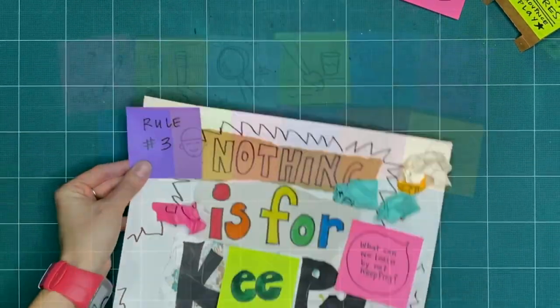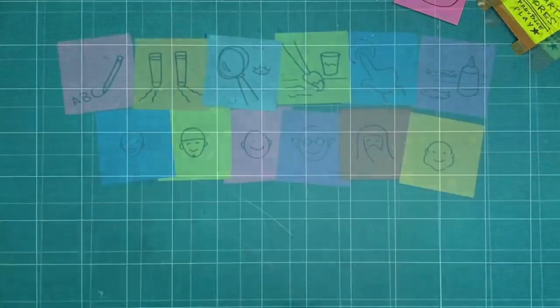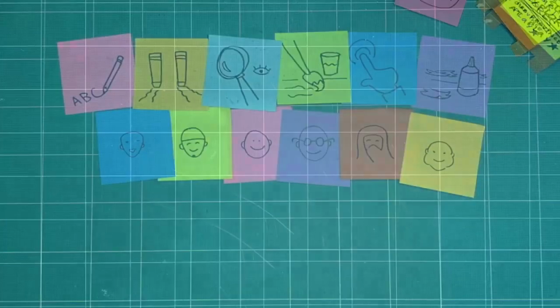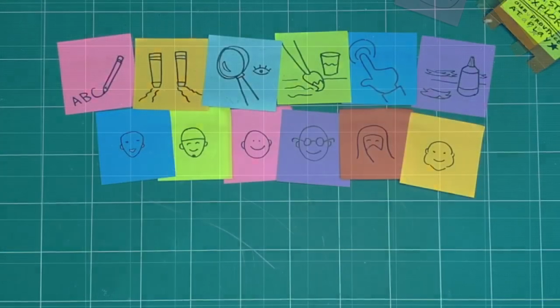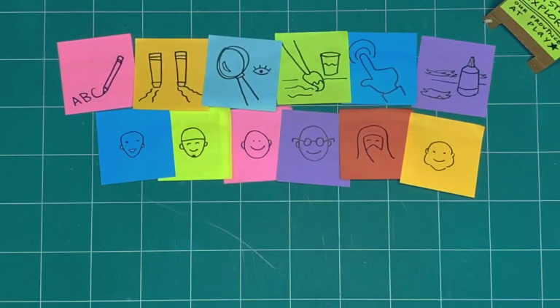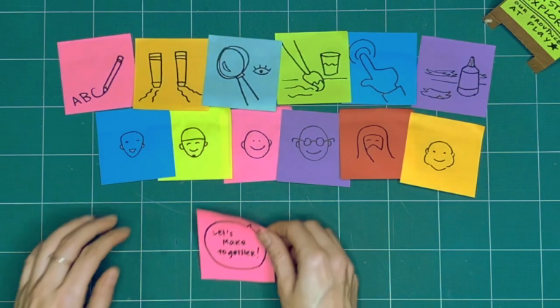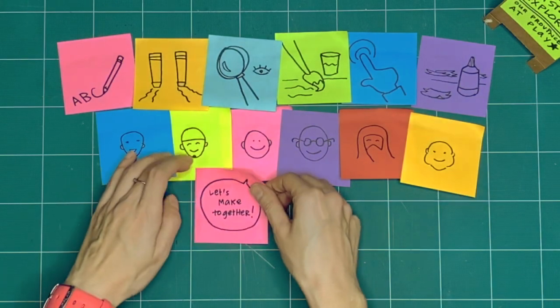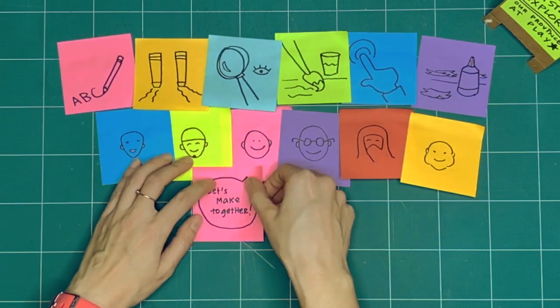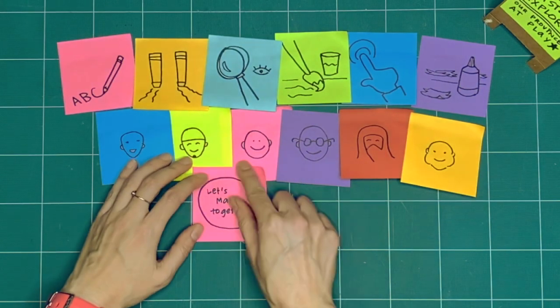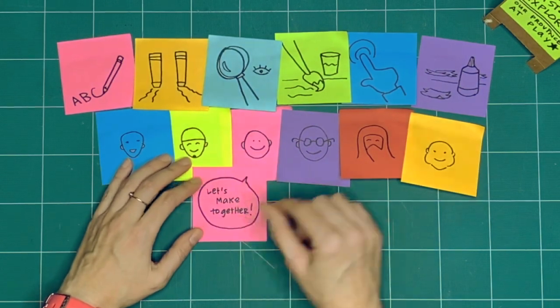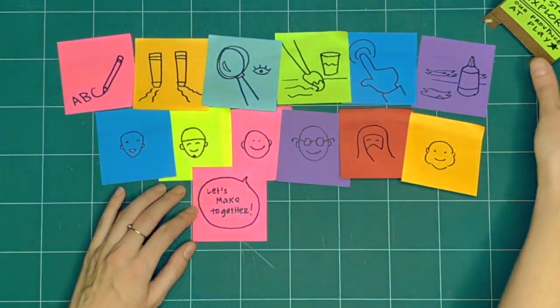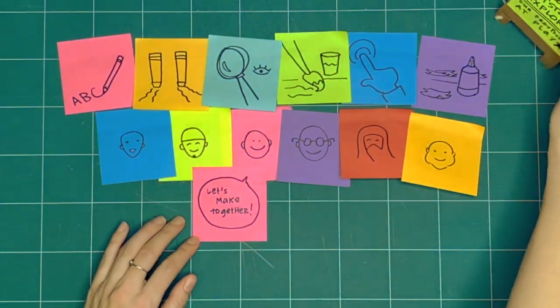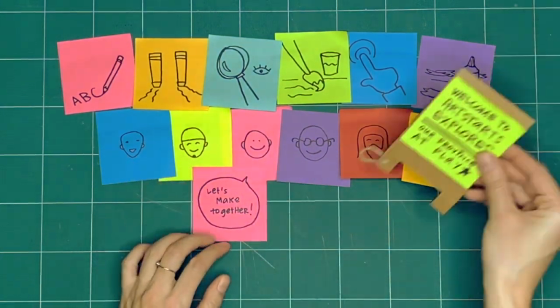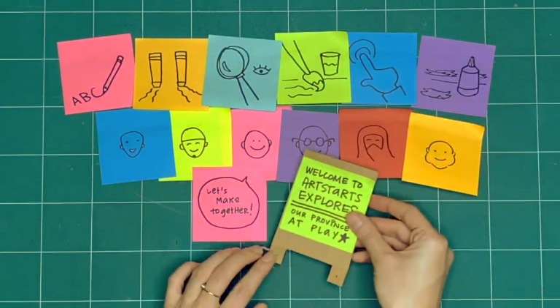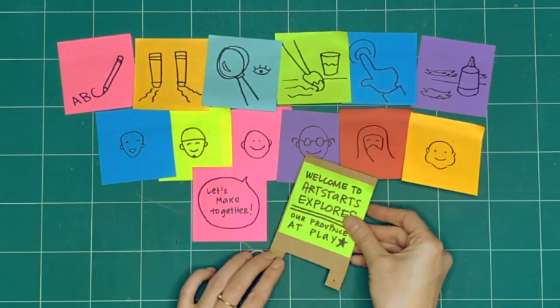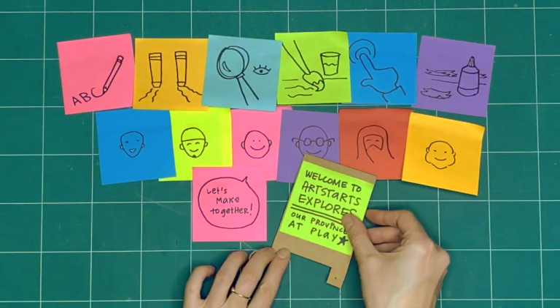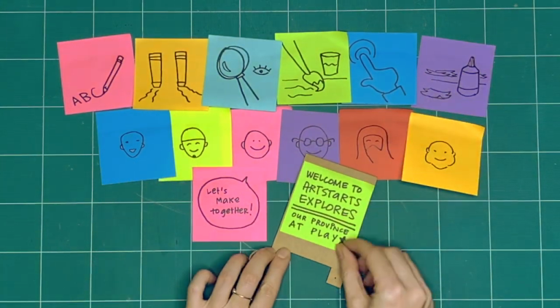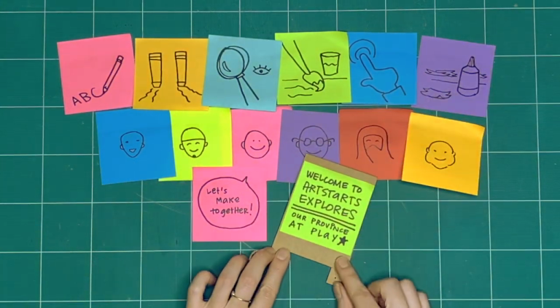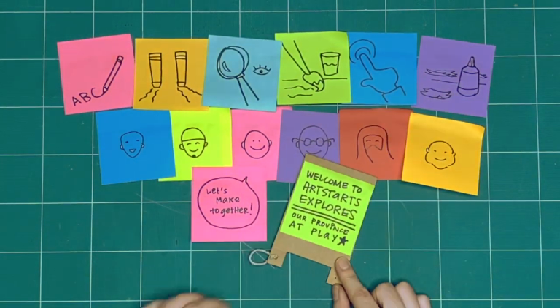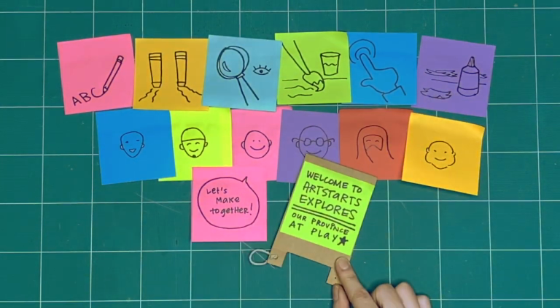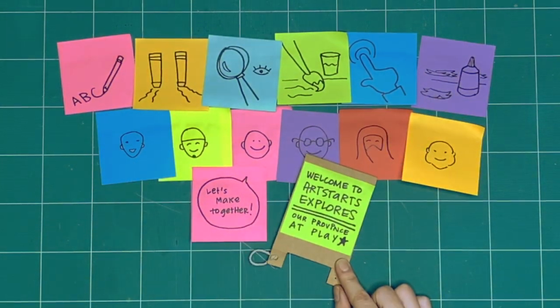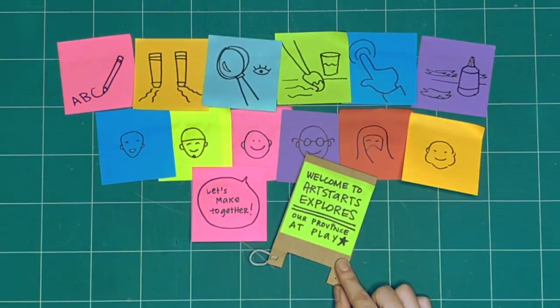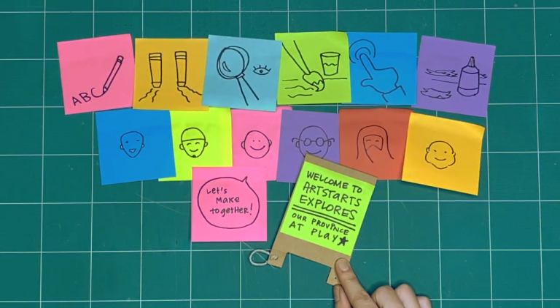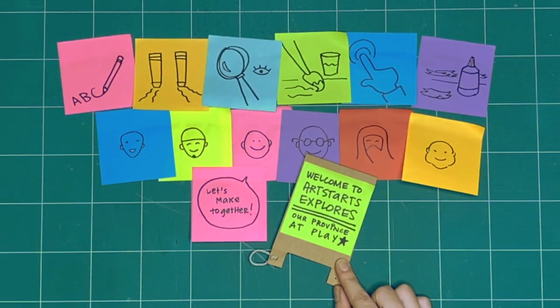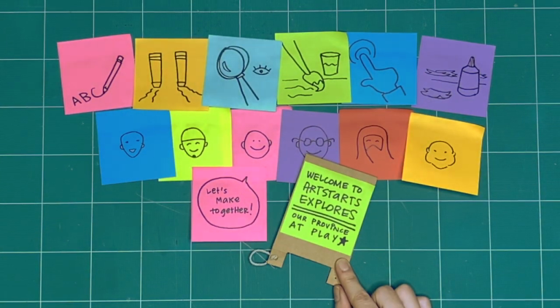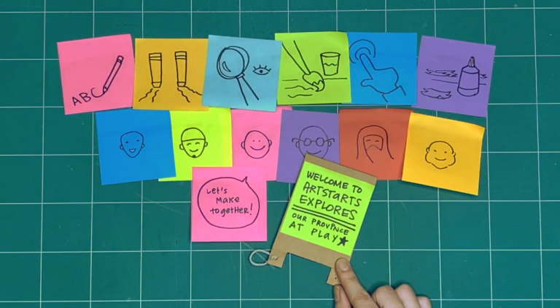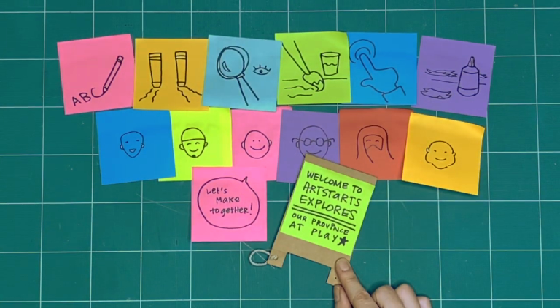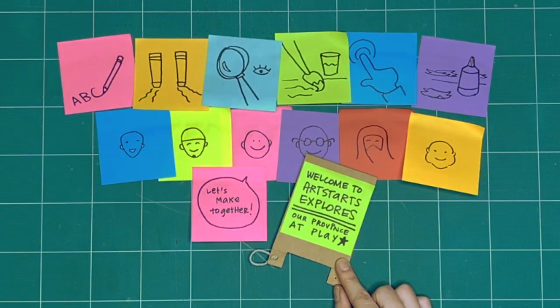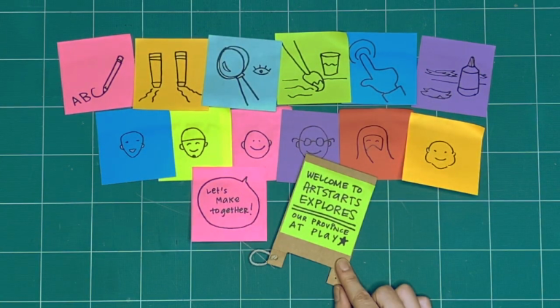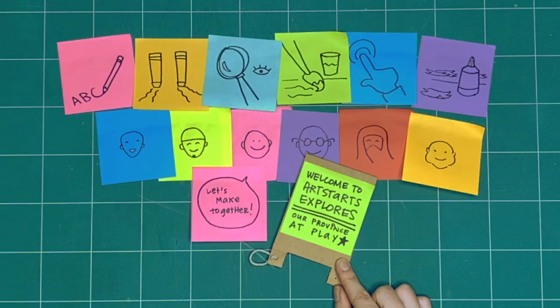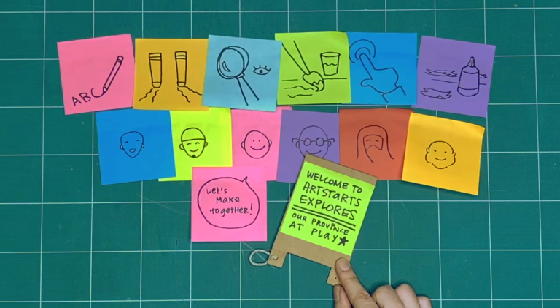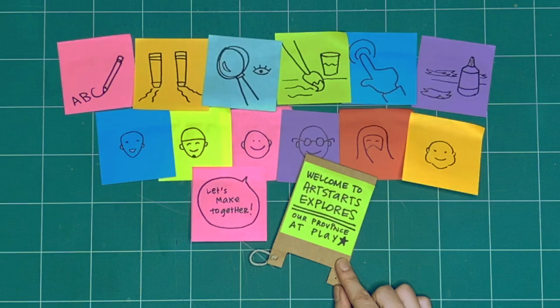What can we learn by making and not keeping? These are our three rules for when we explore together every week. Okay, what will we explore together this week?